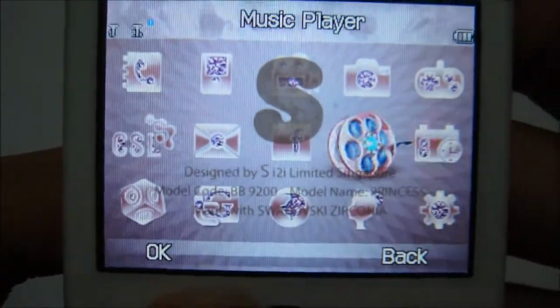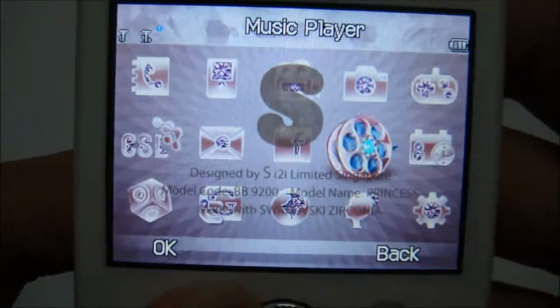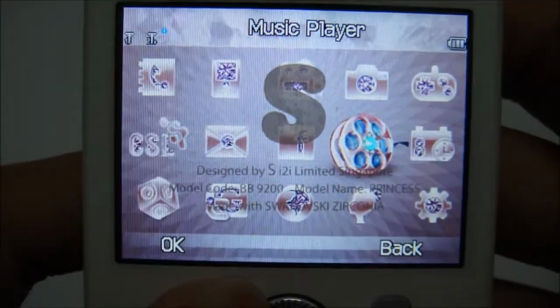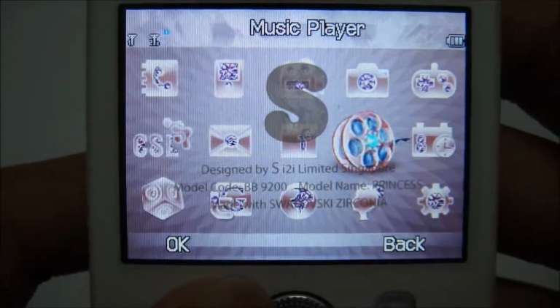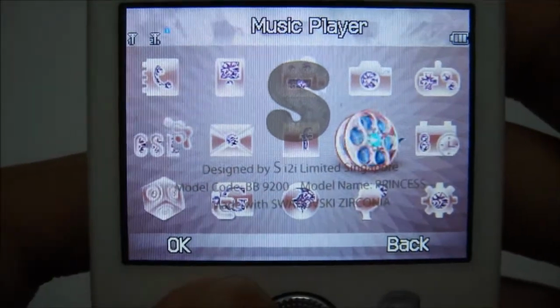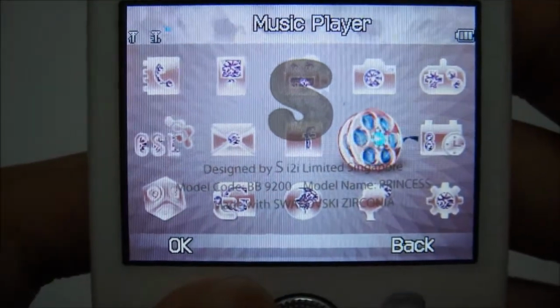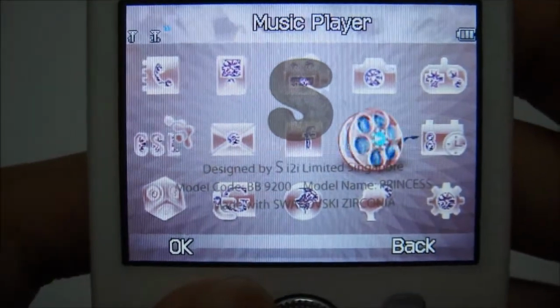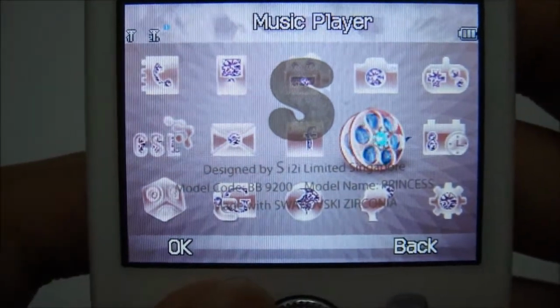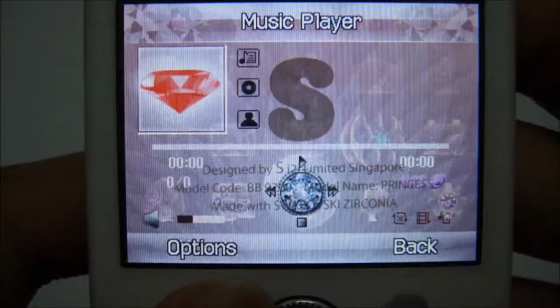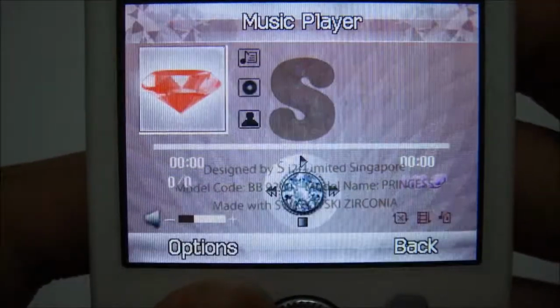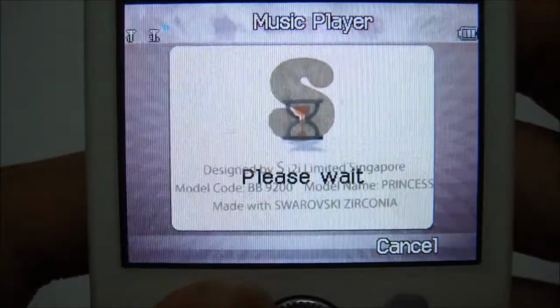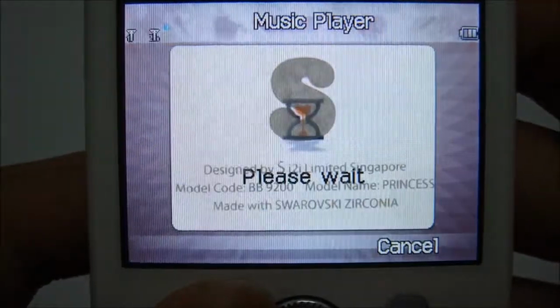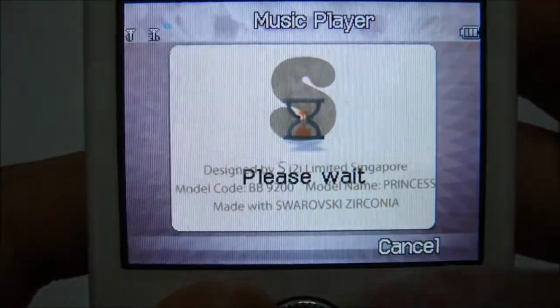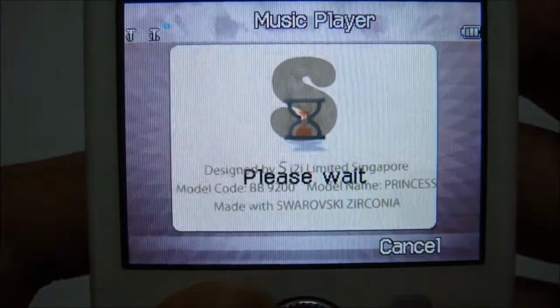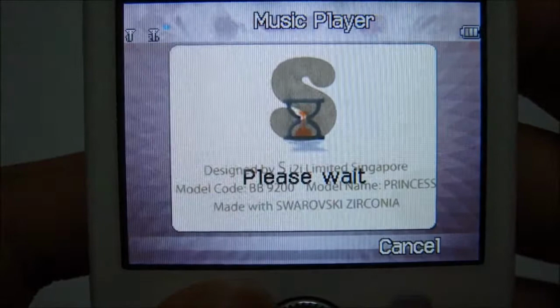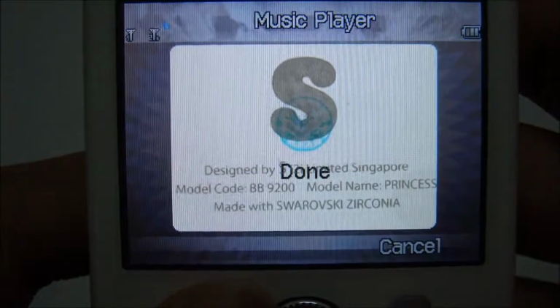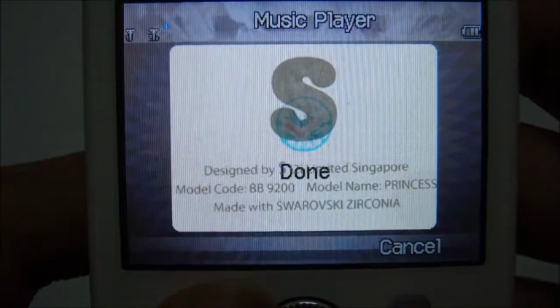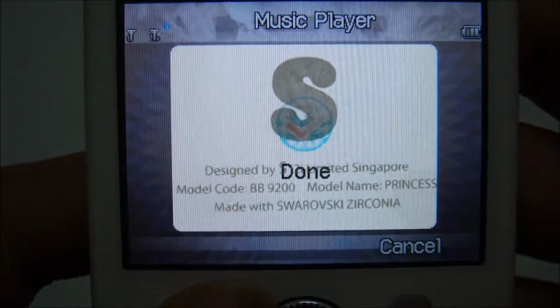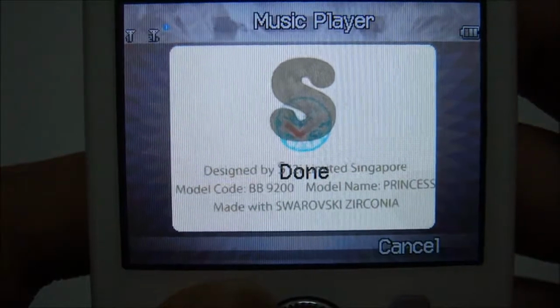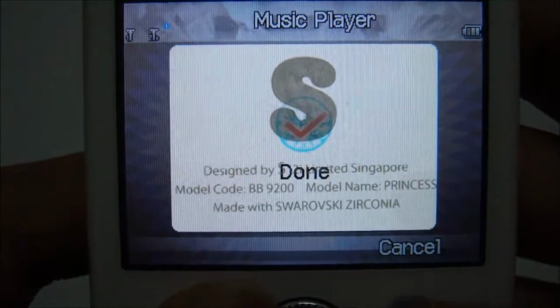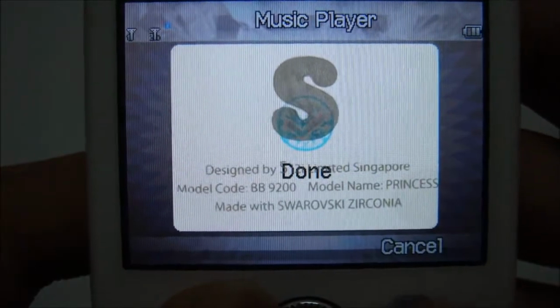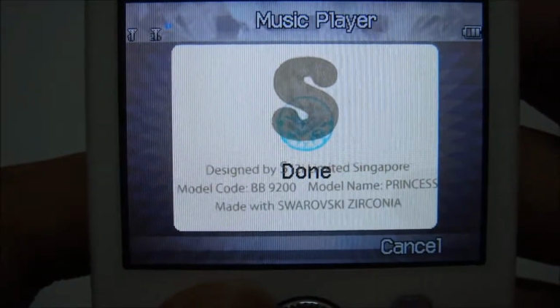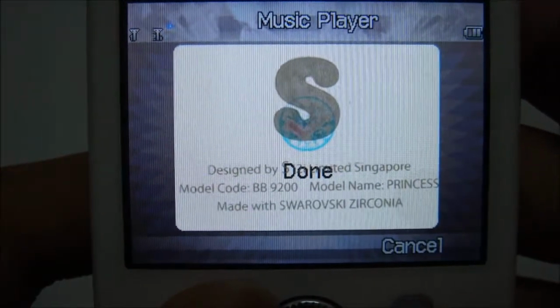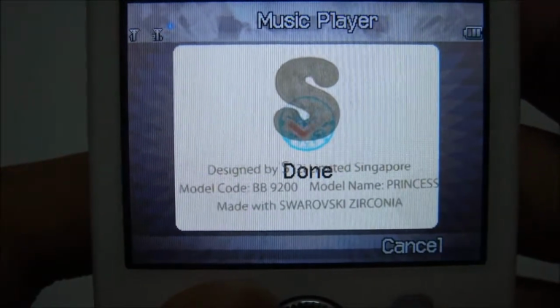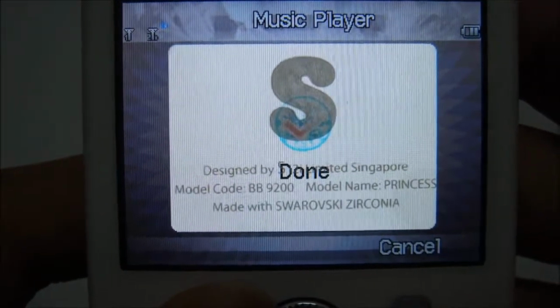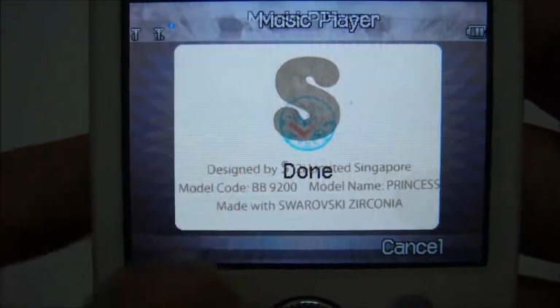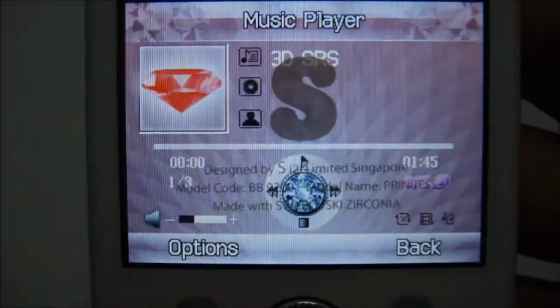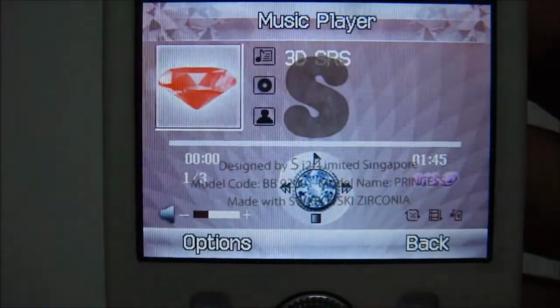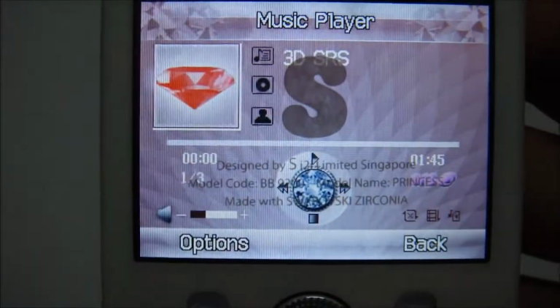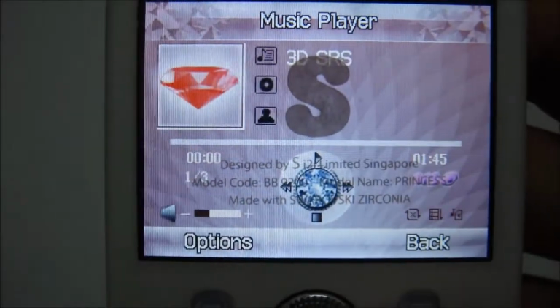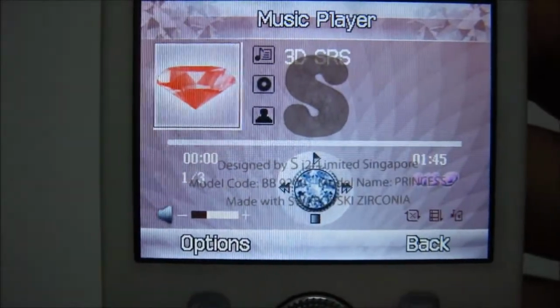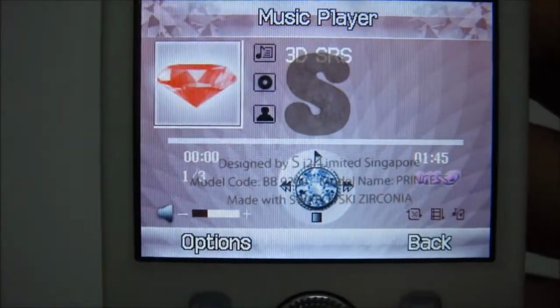Let's get to the music player — taking a look at the music player for this phone.